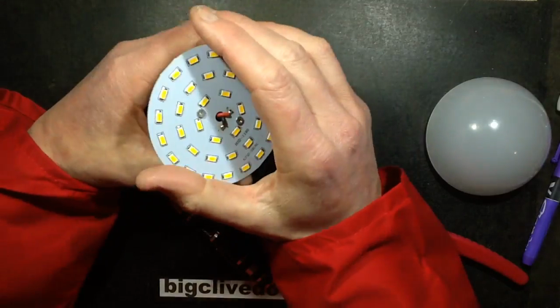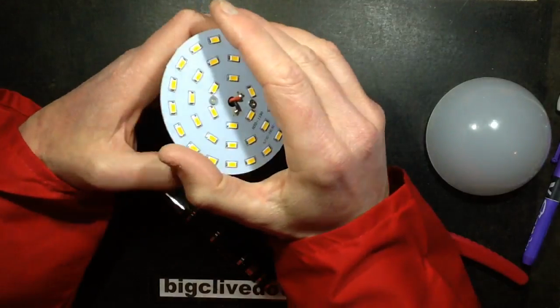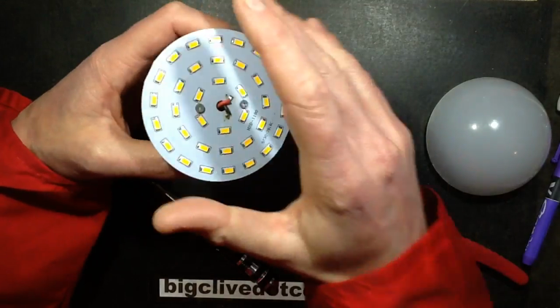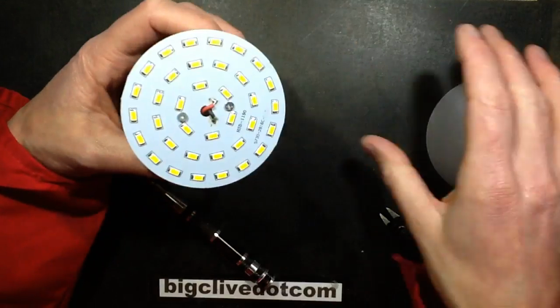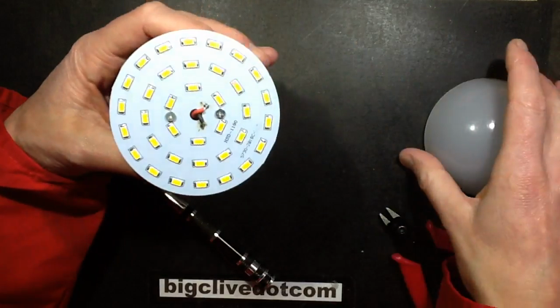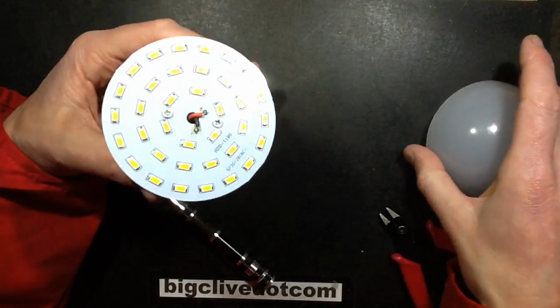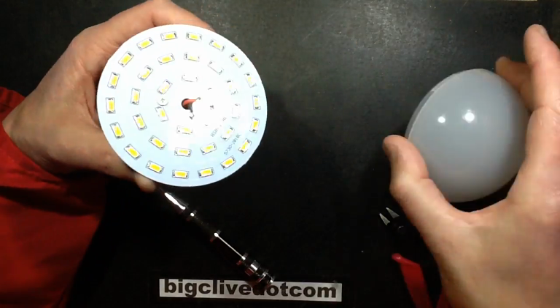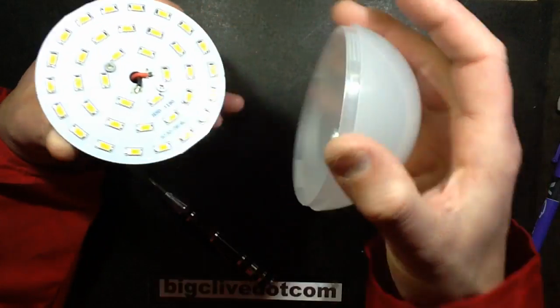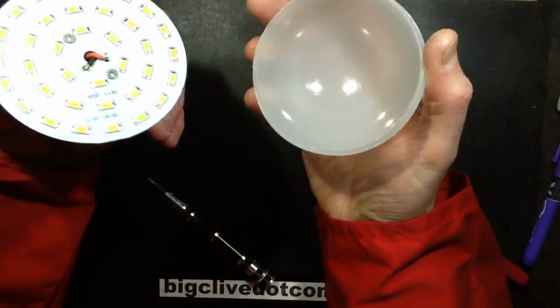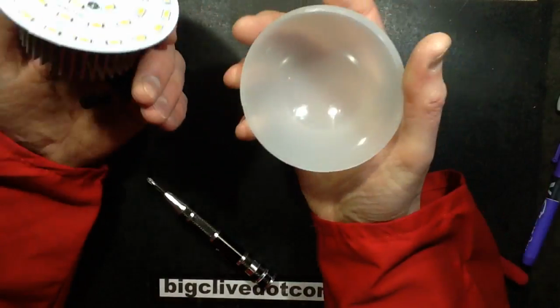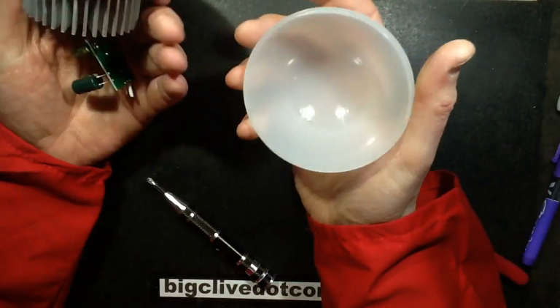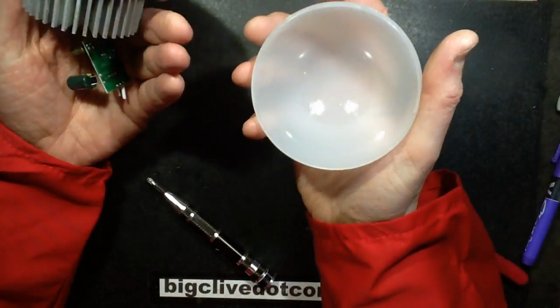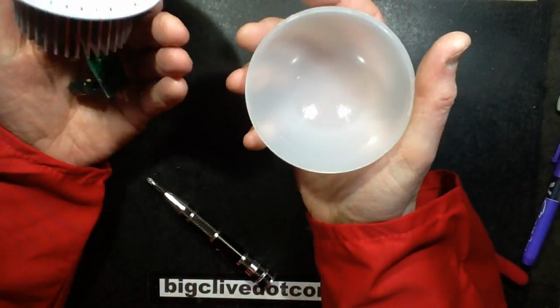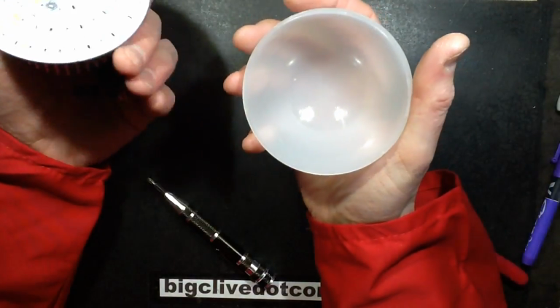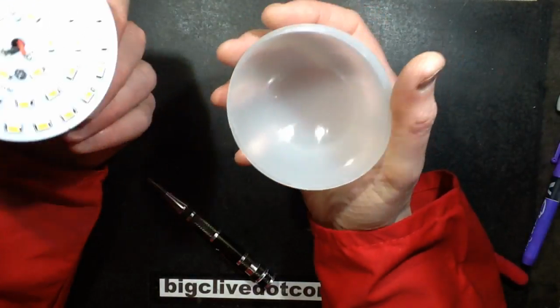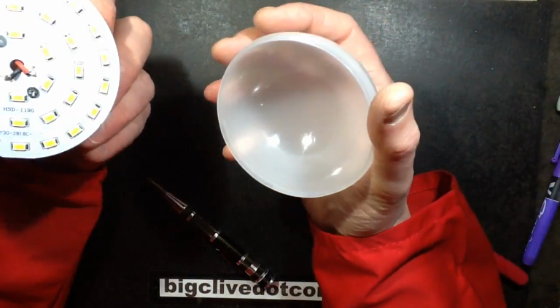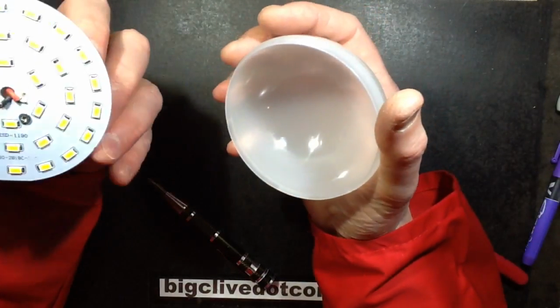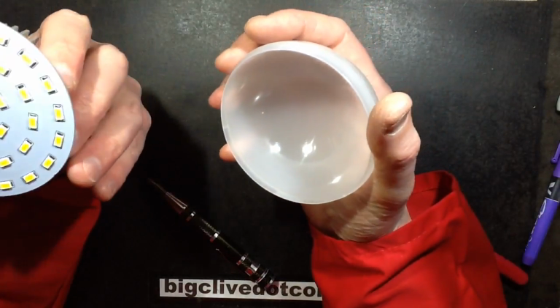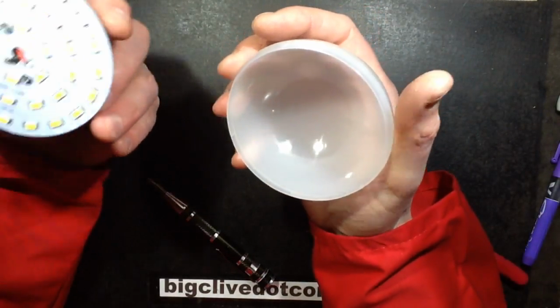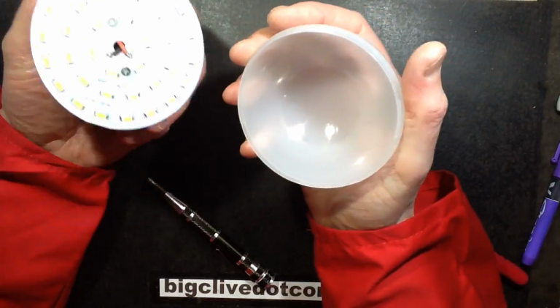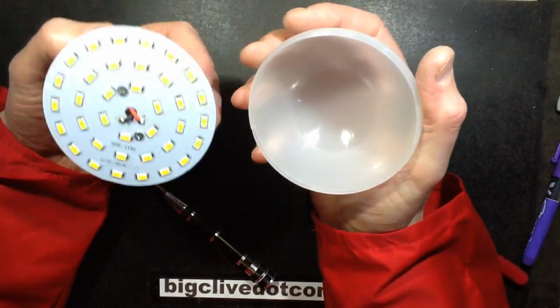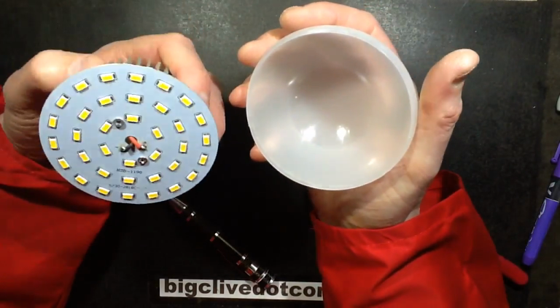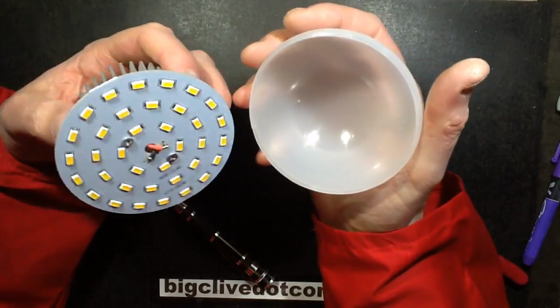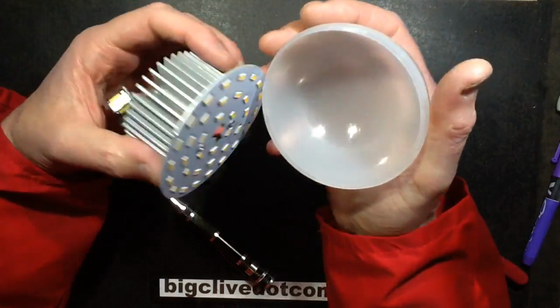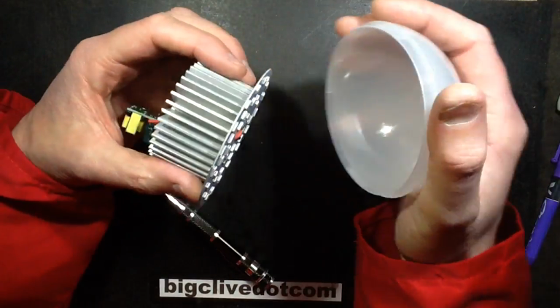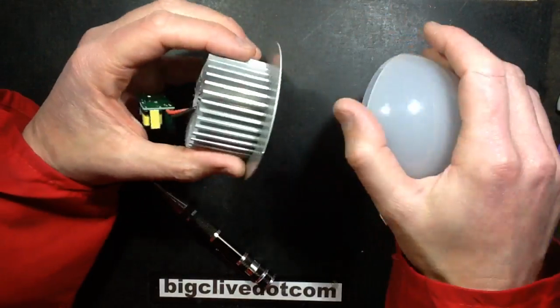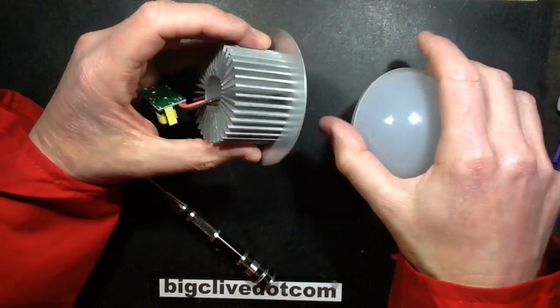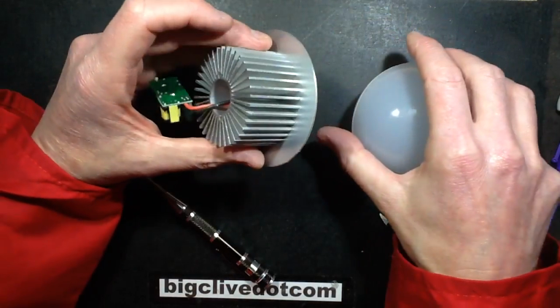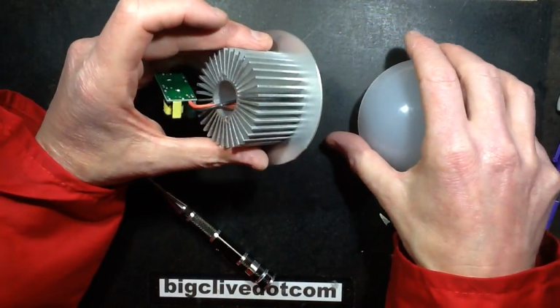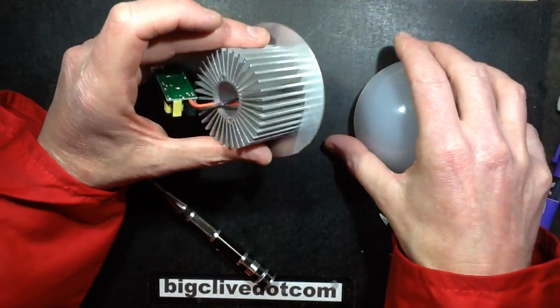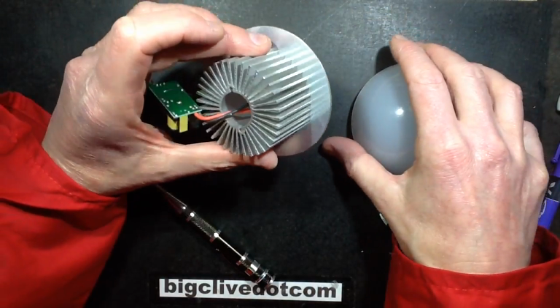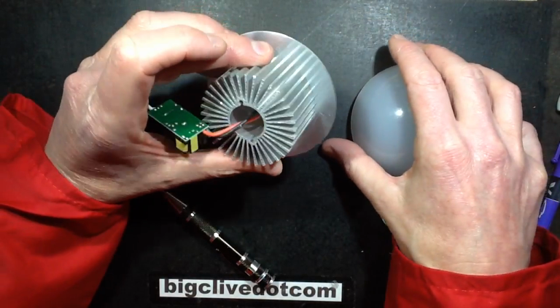It's an interesting lamp, it's quite nice. I may just stick that back together because it's quite a nice lamp indeed.